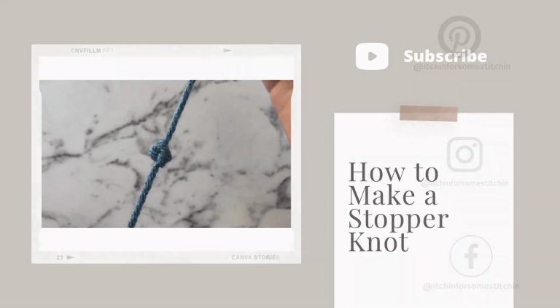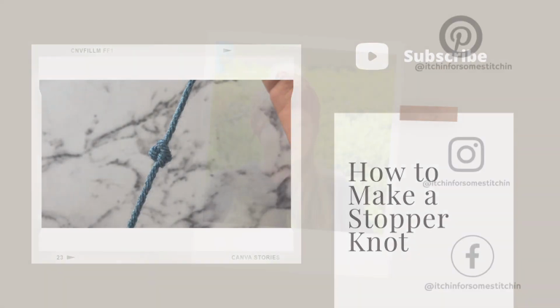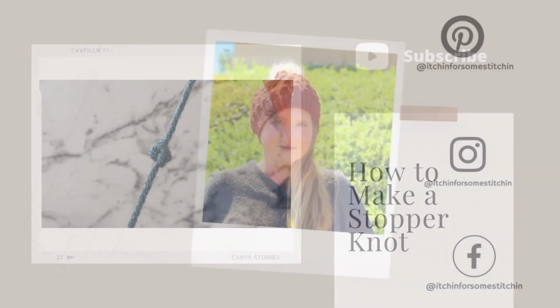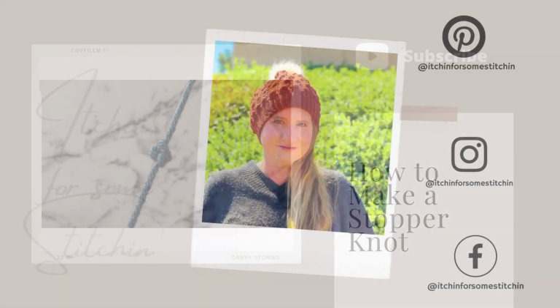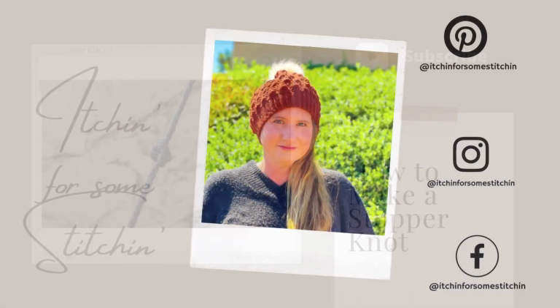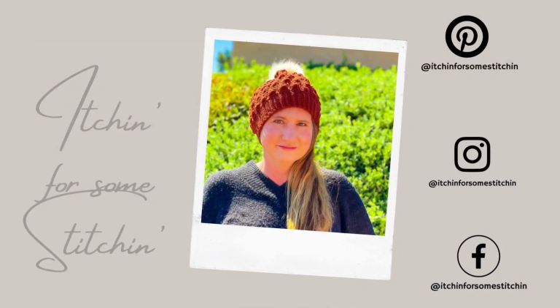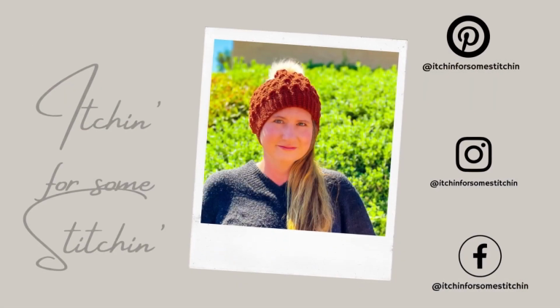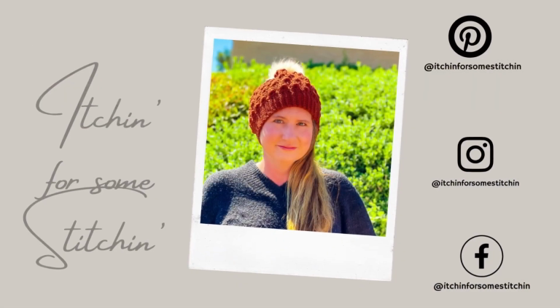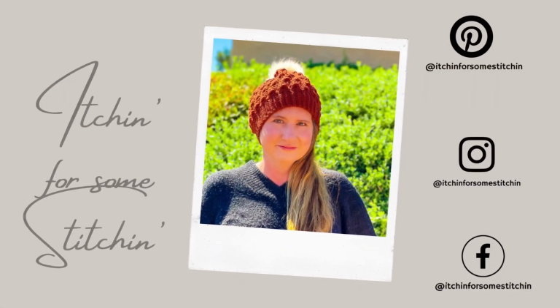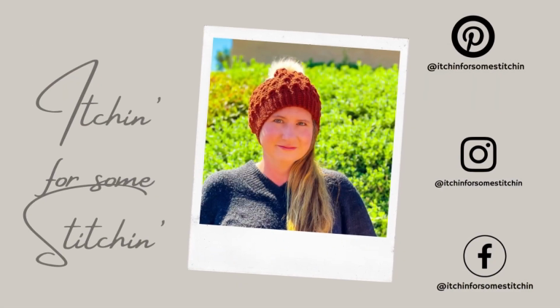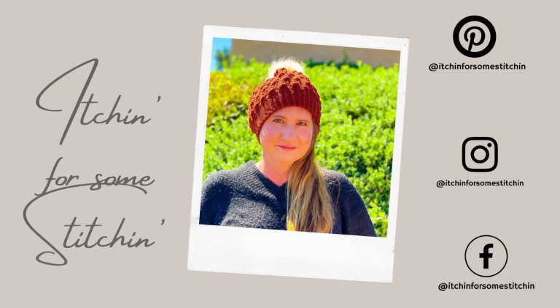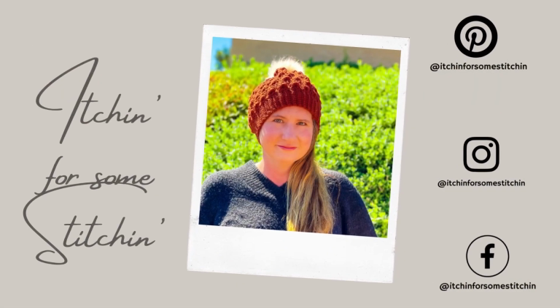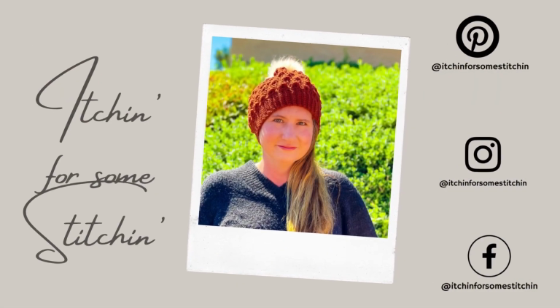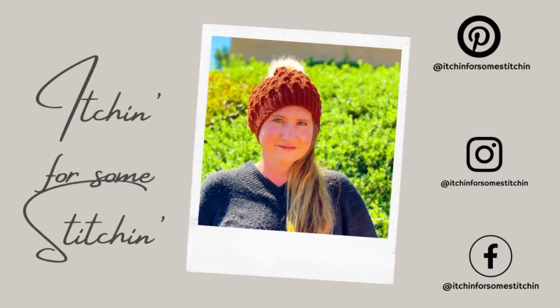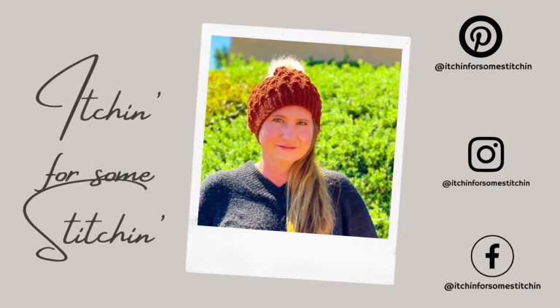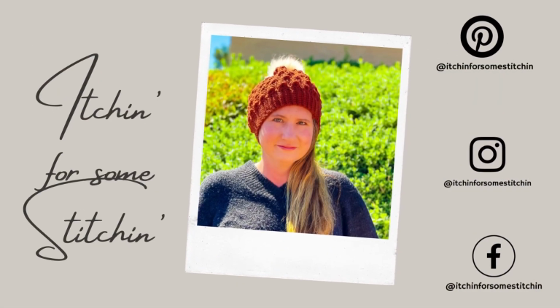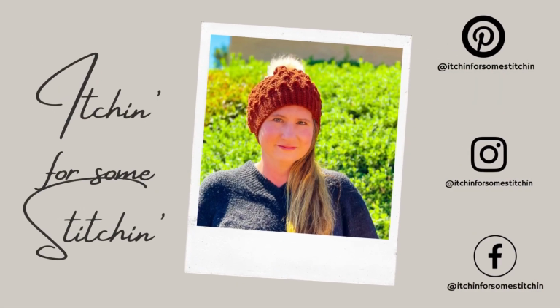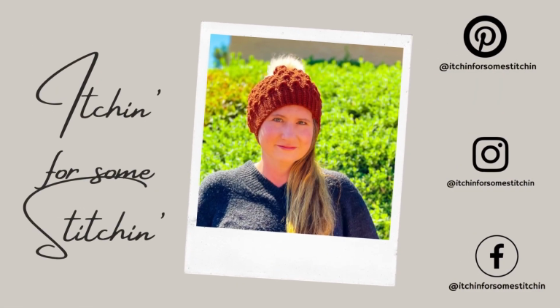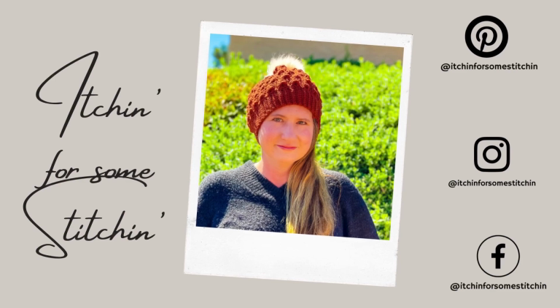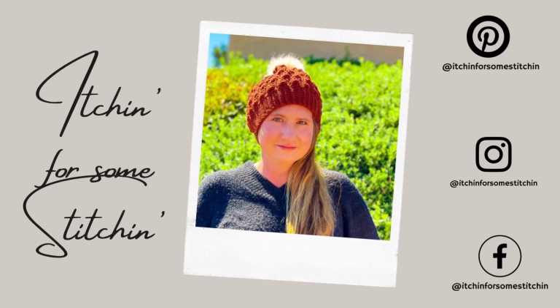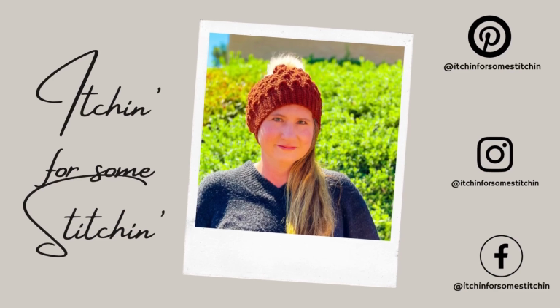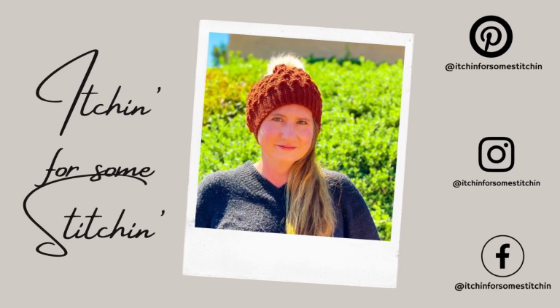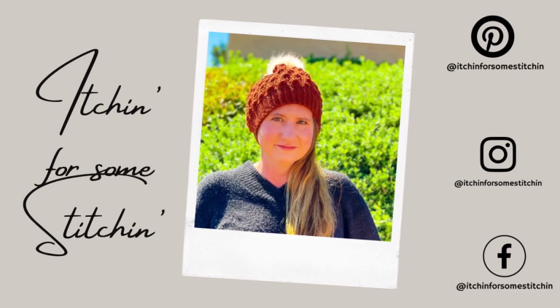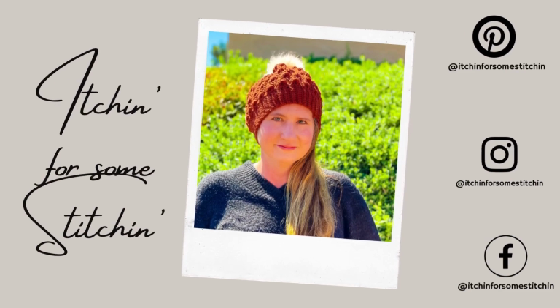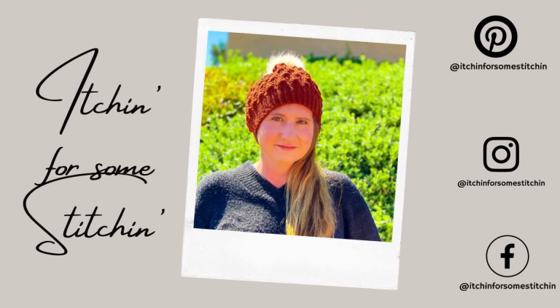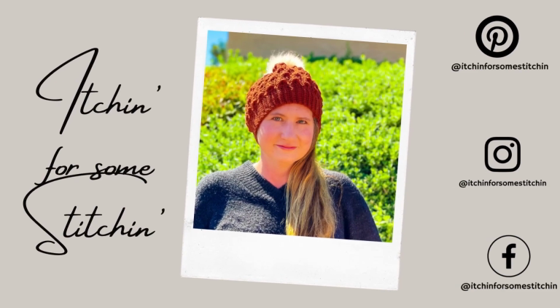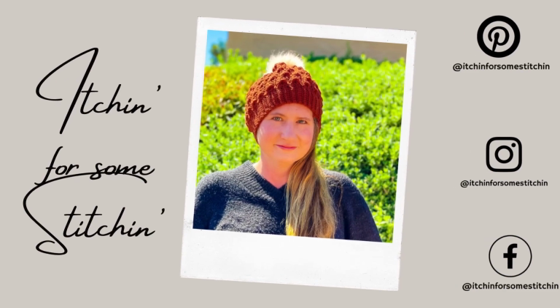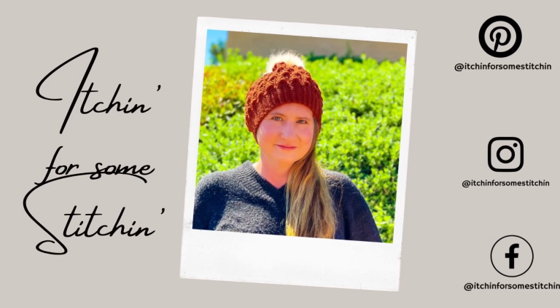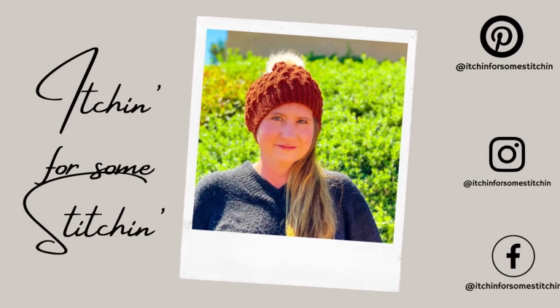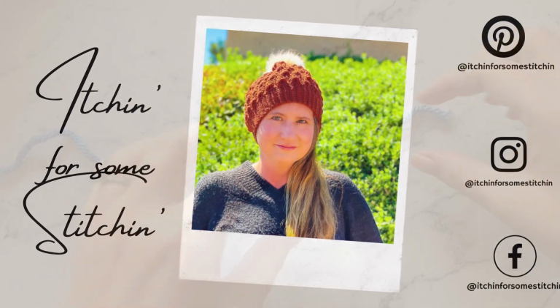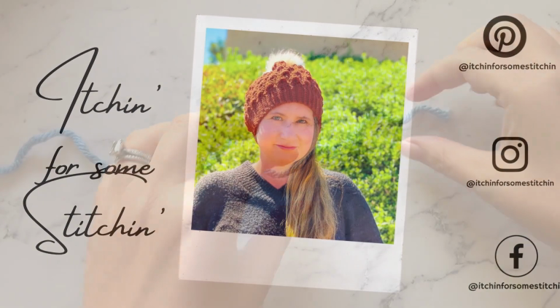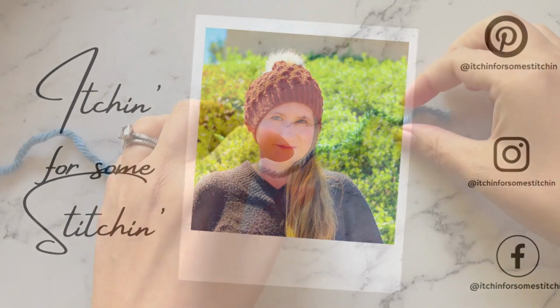Hi! I'm Raelynn, the crochet designer, instructor, and blogger behind Itchin' For Some Stitchin'.